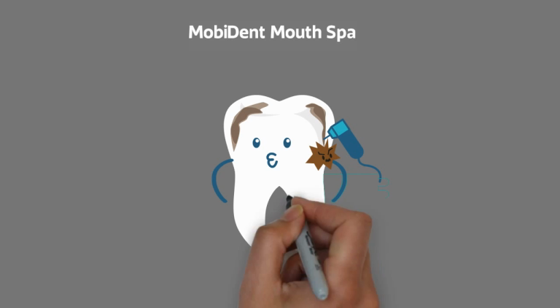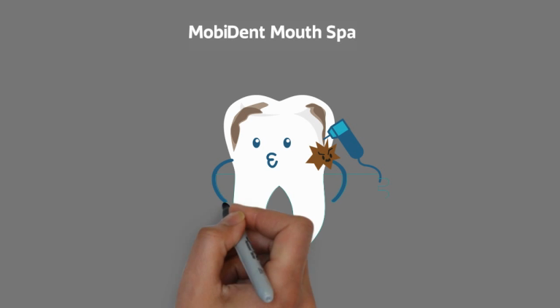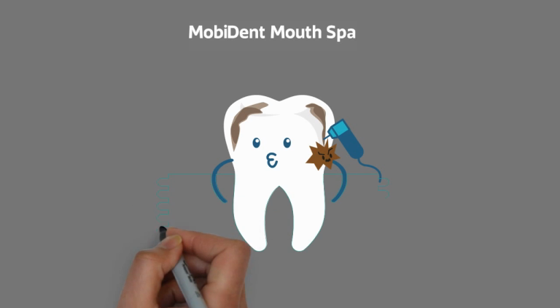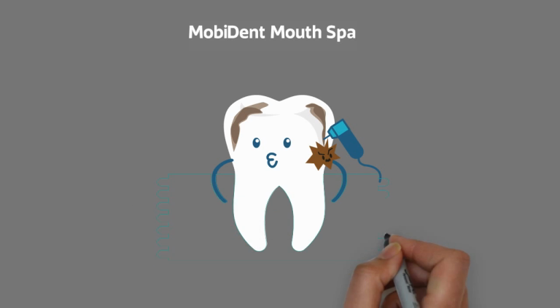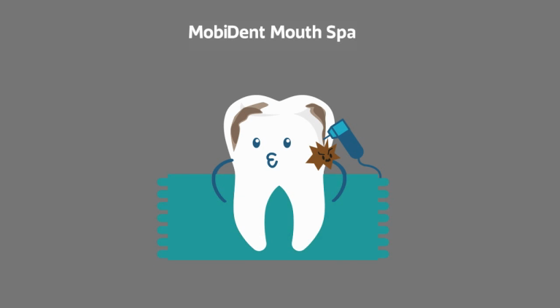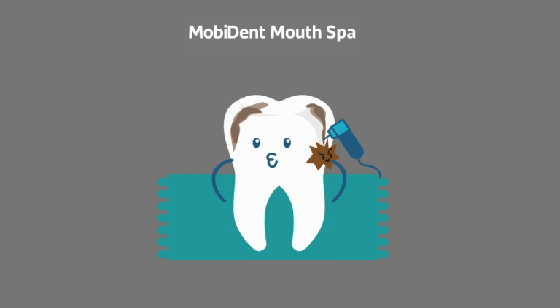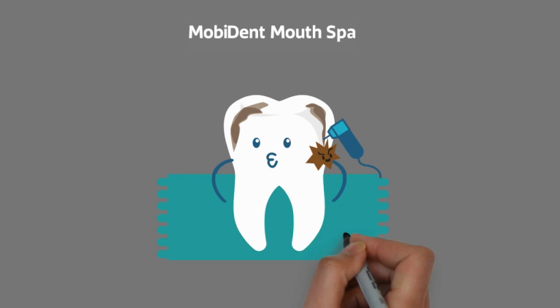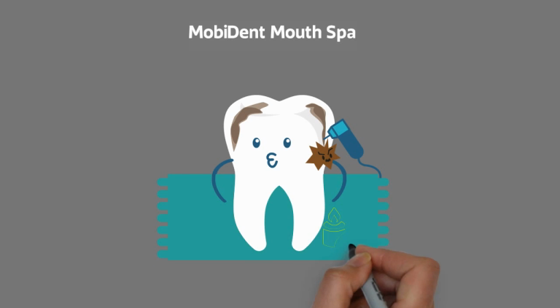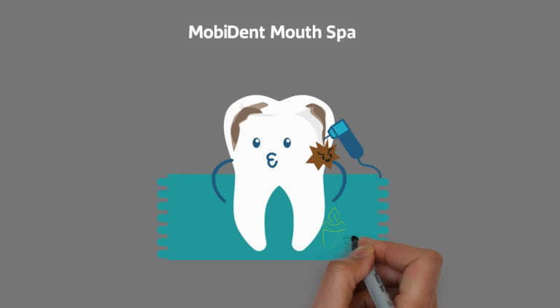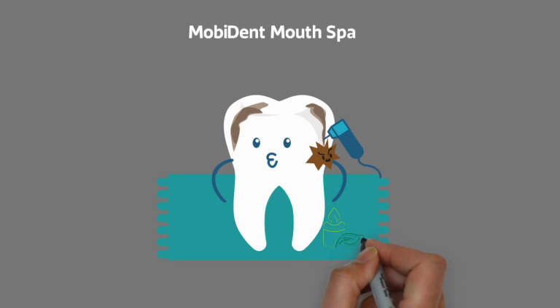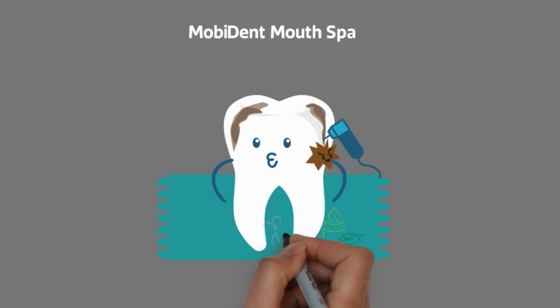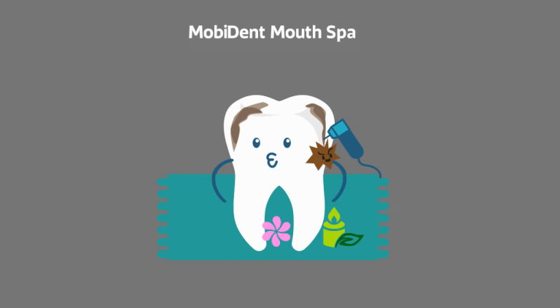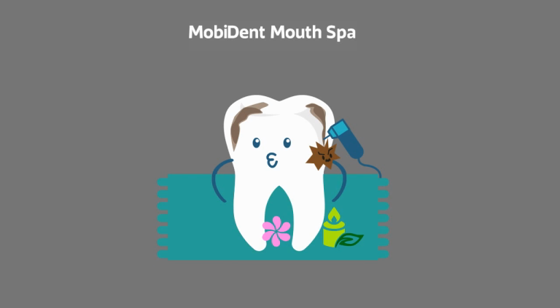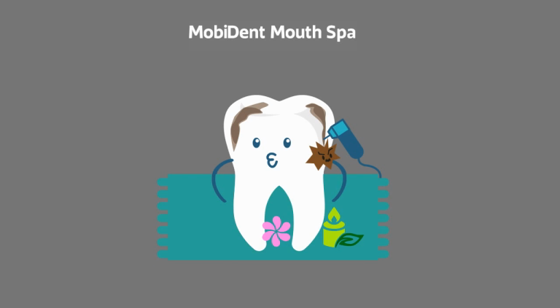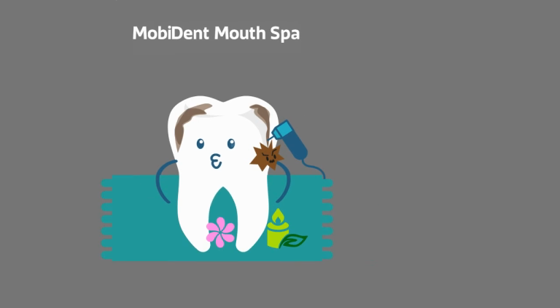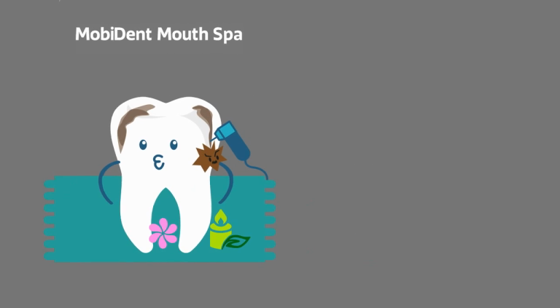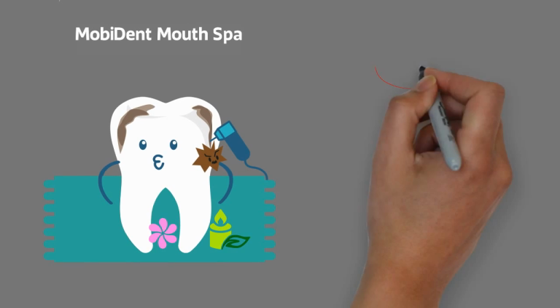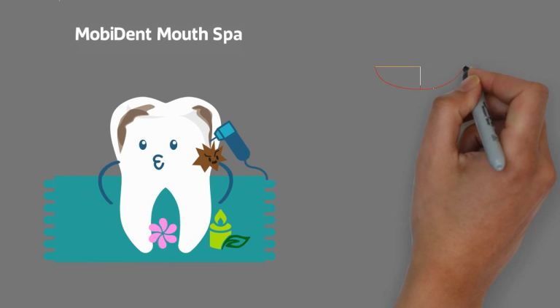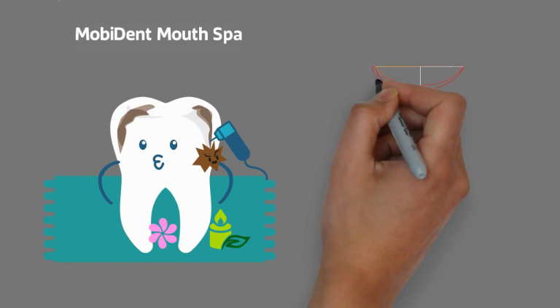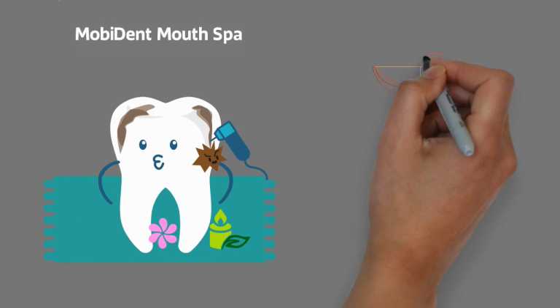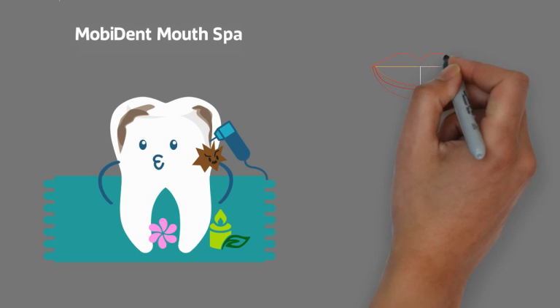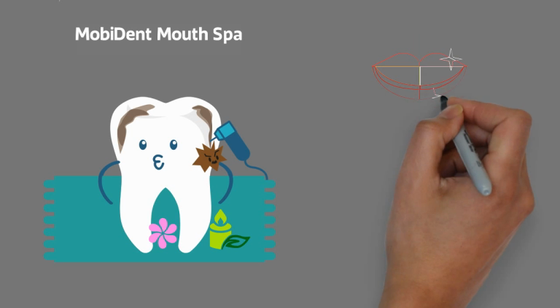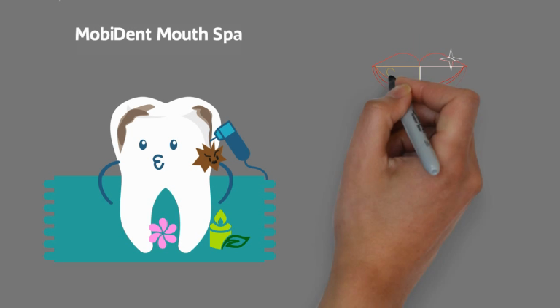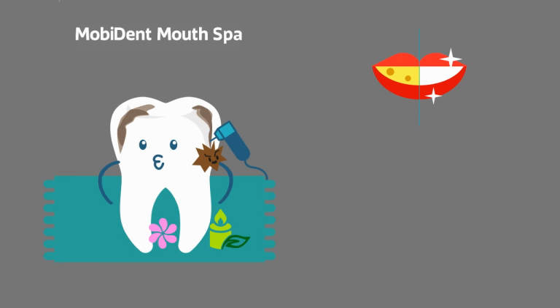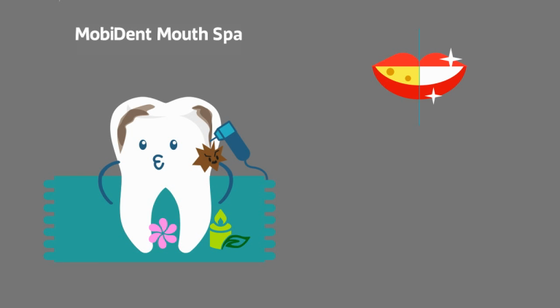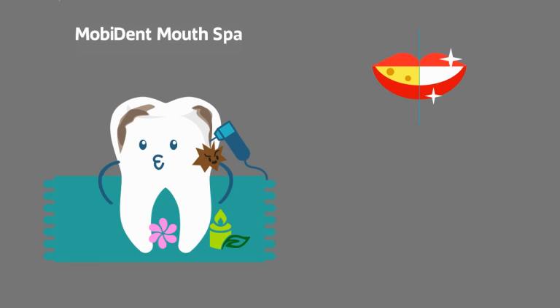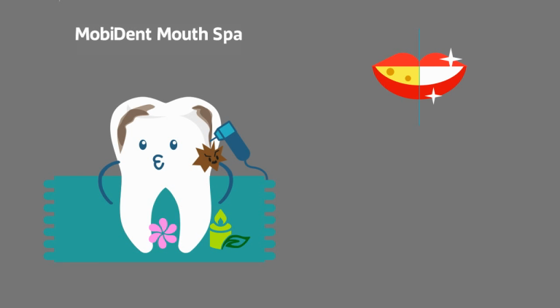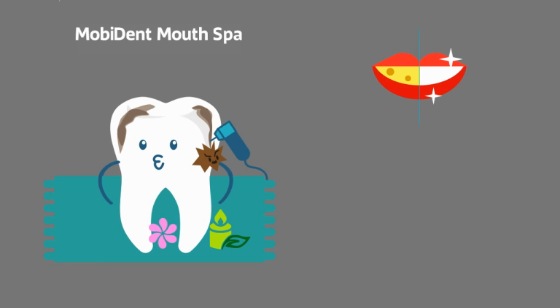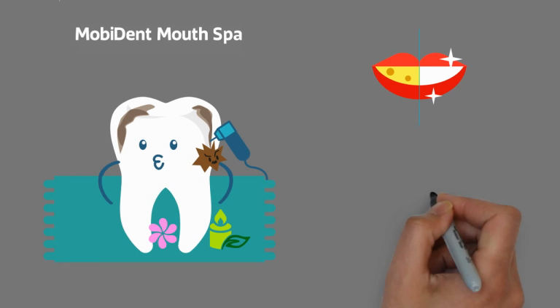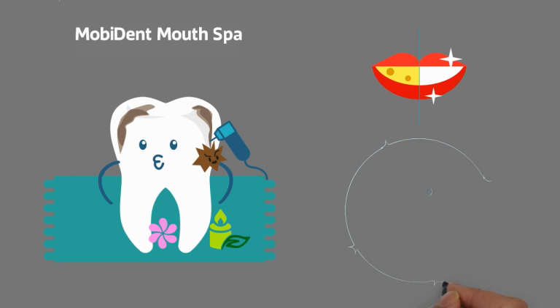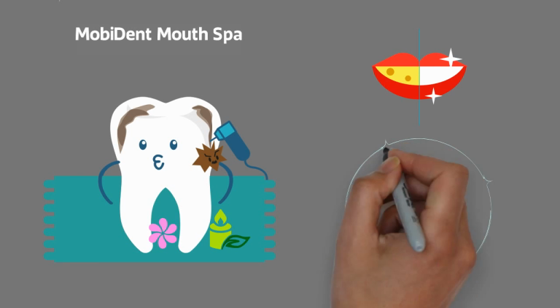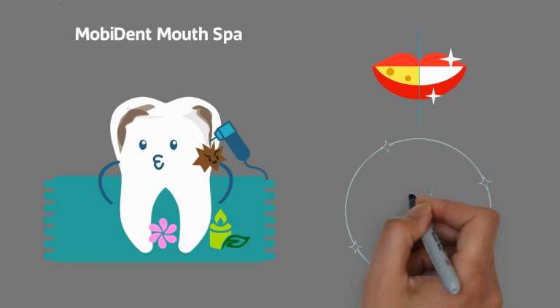The spa is followed by a gum massage, and you are taught oral hygiene habits for a healthier mouth.